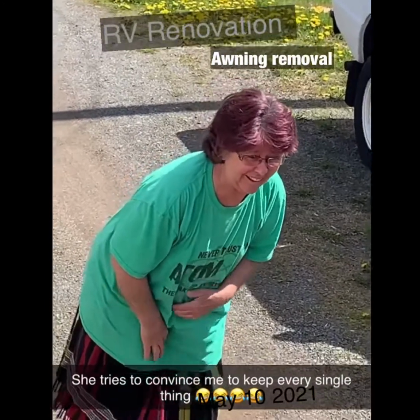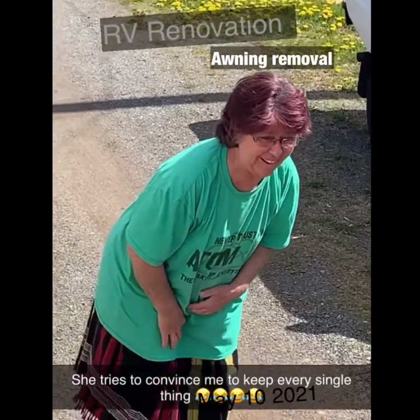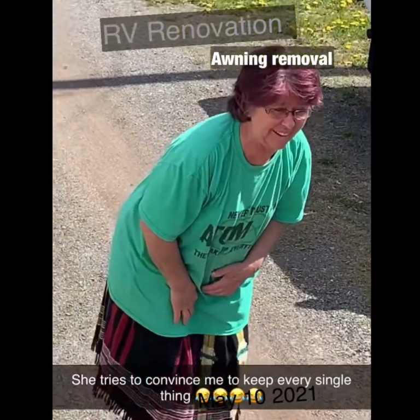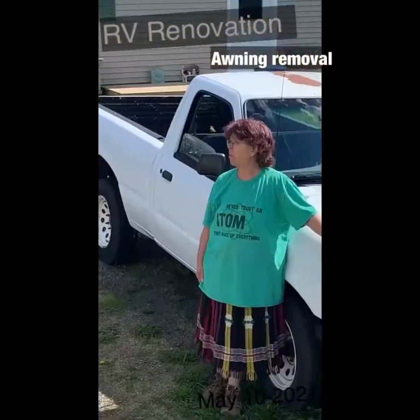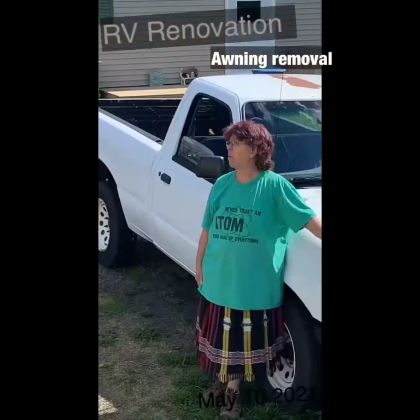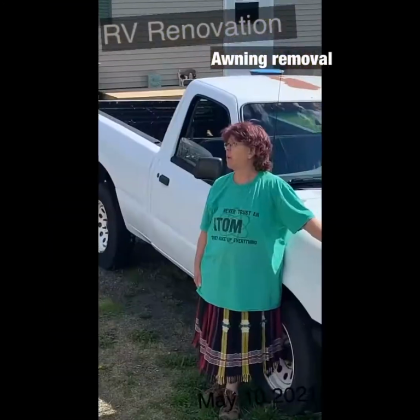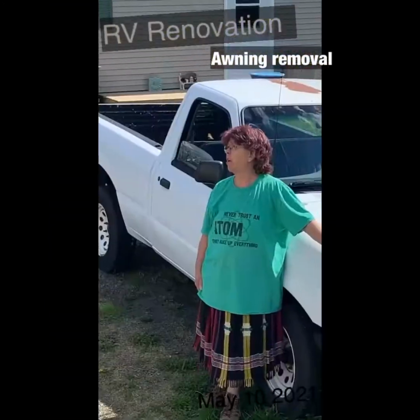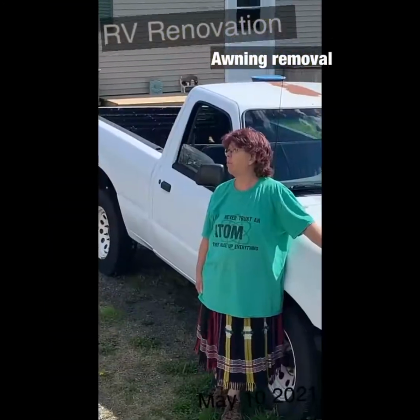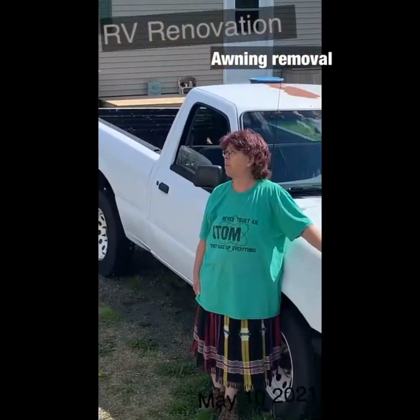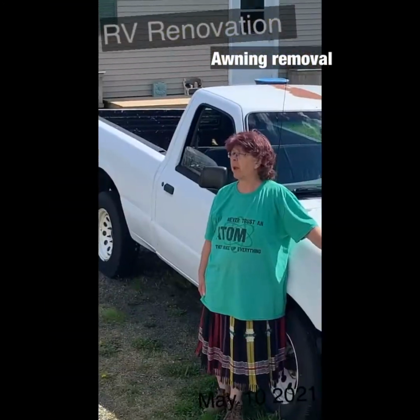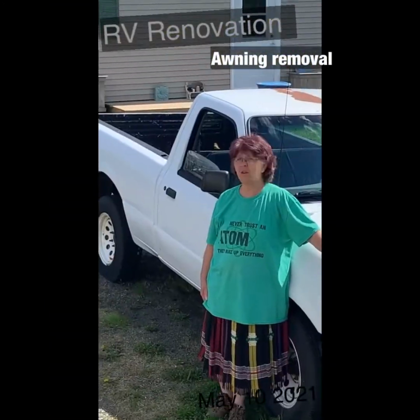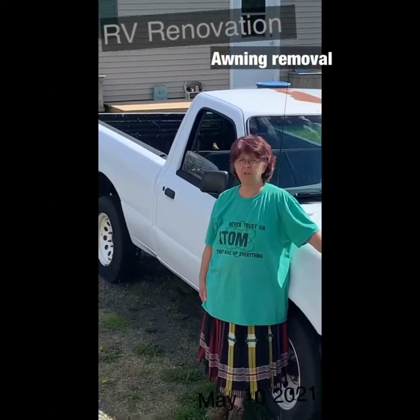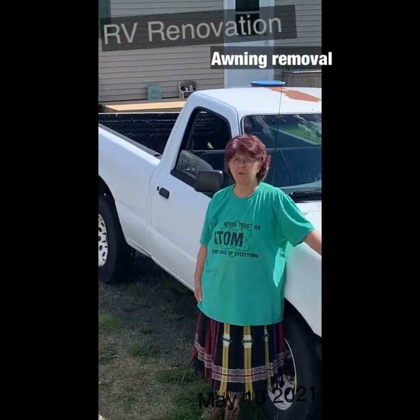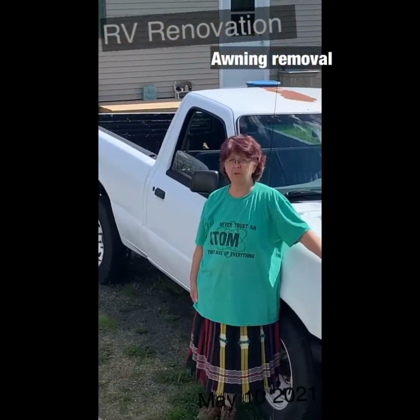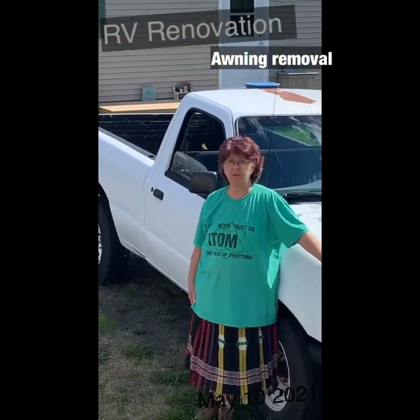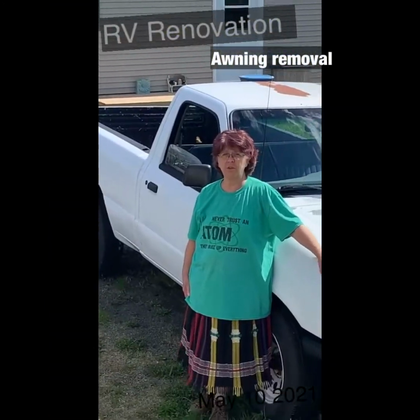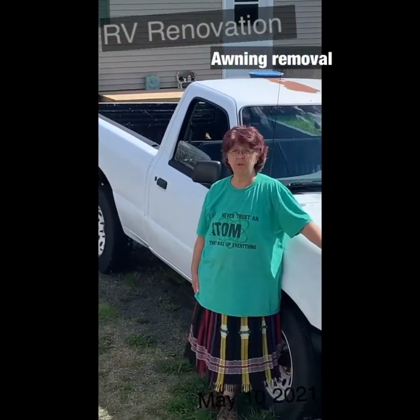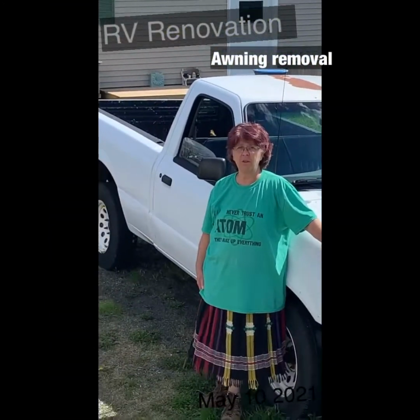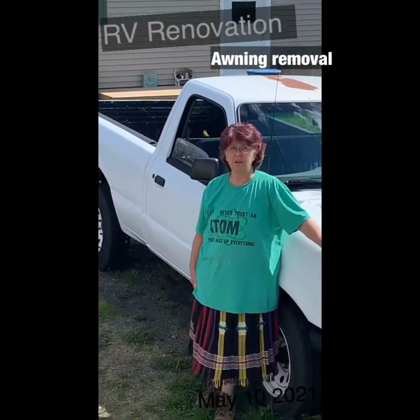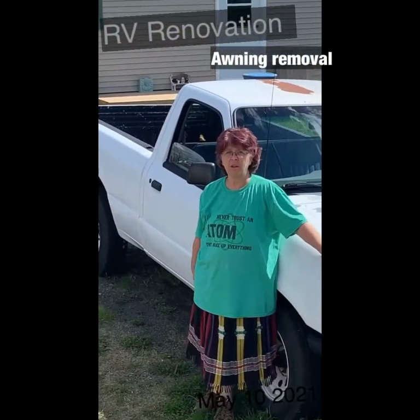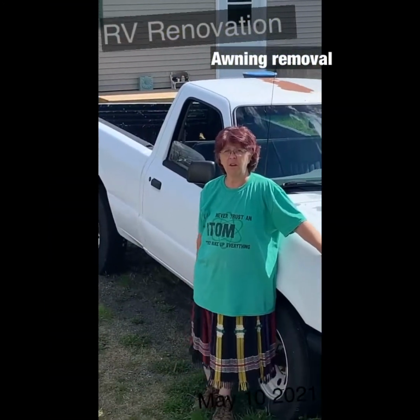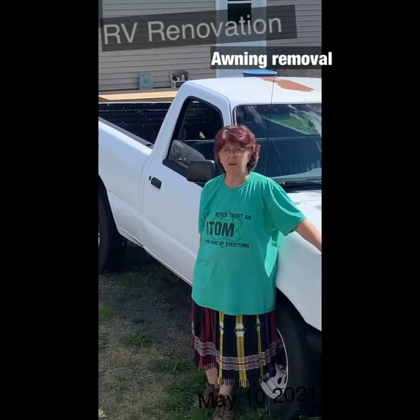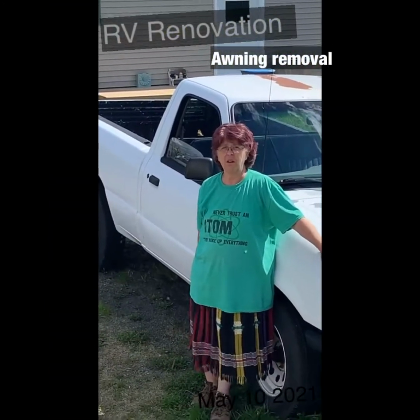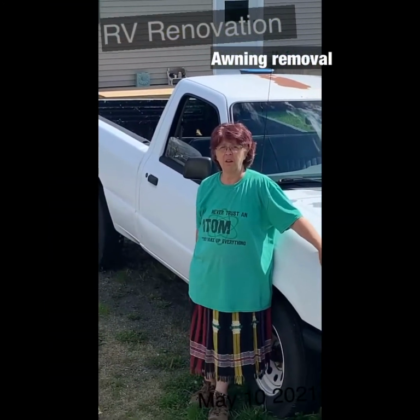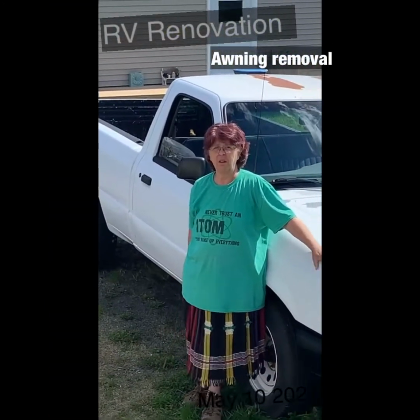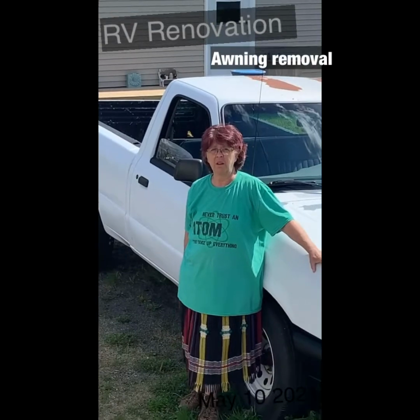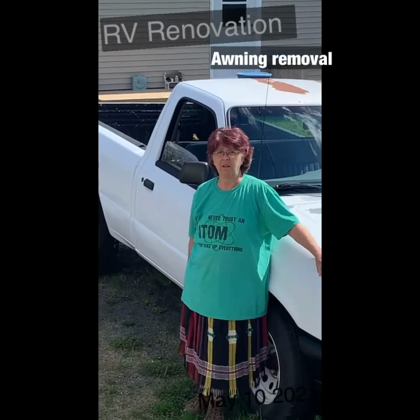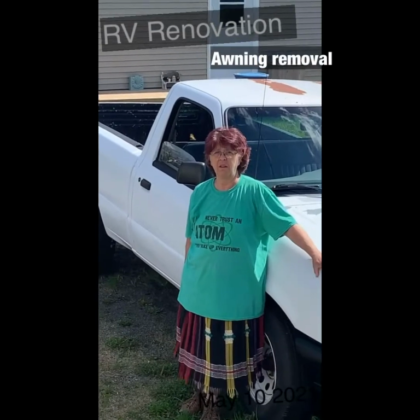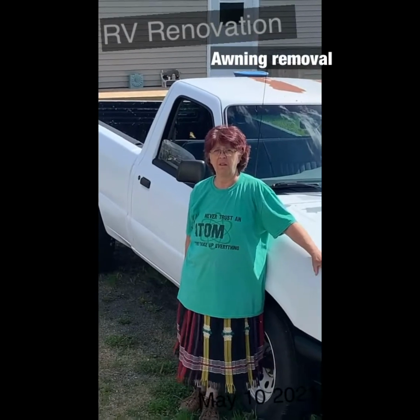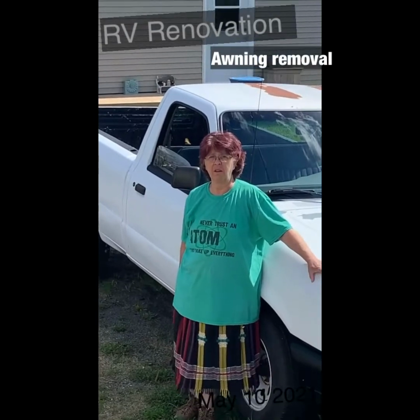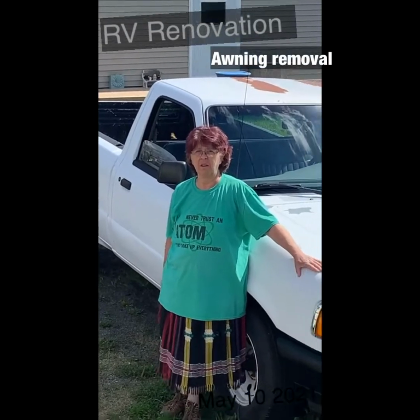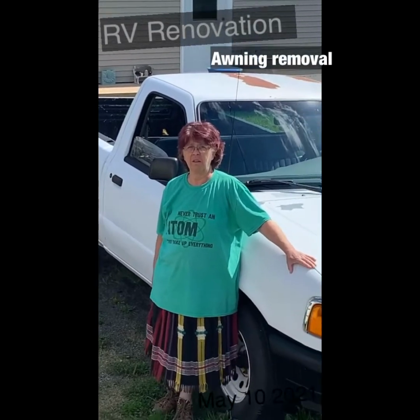You could probably take it off and put it back on or something. Why don't I take it off and we'll put it in the living room?